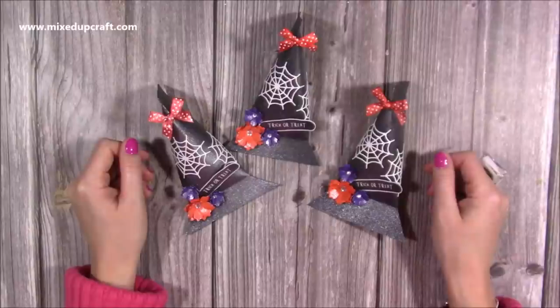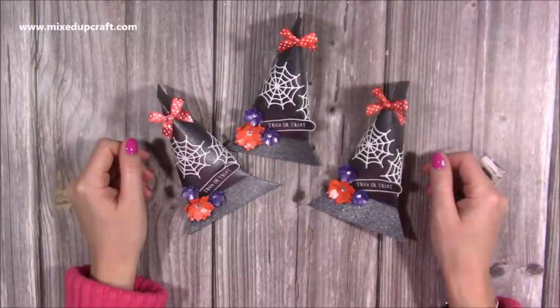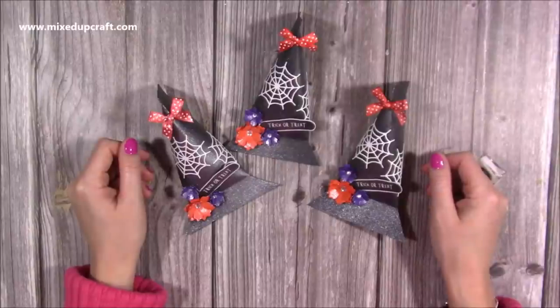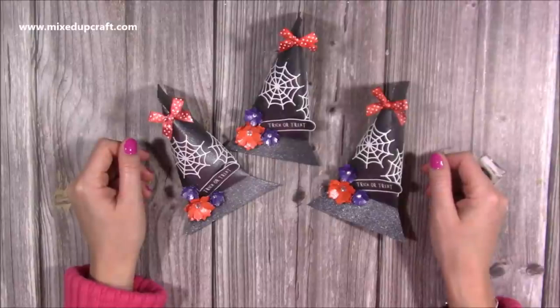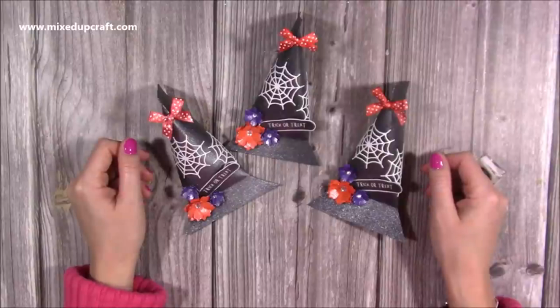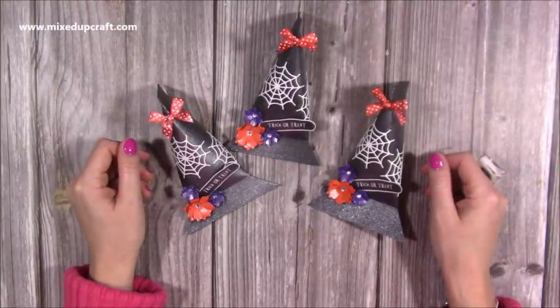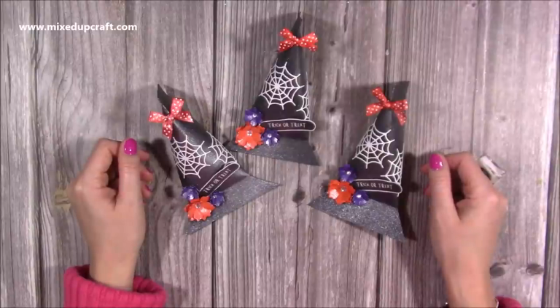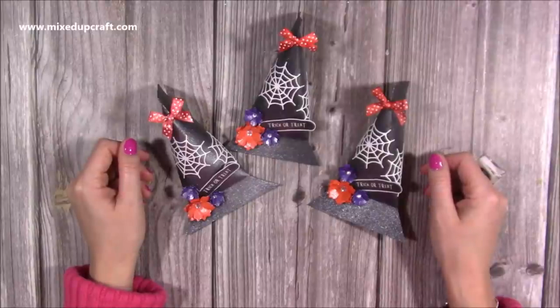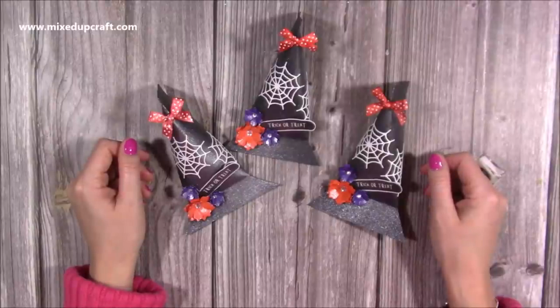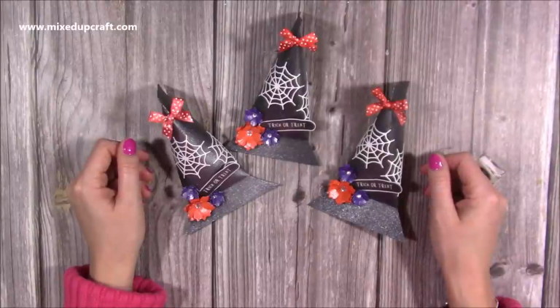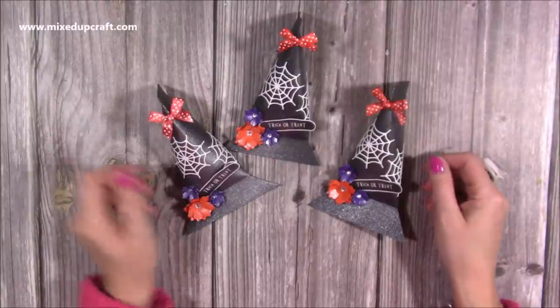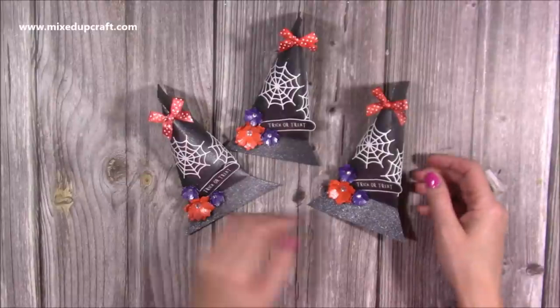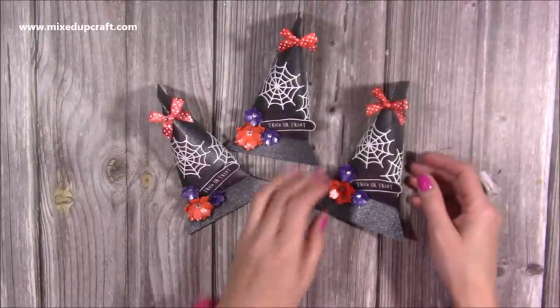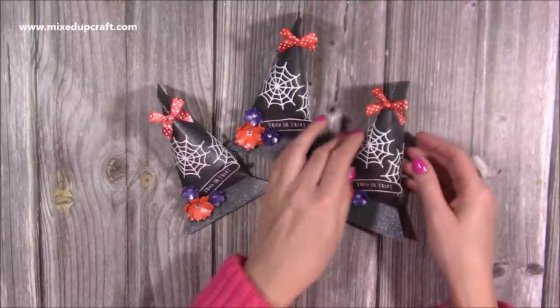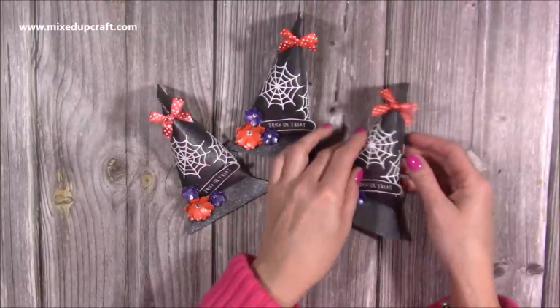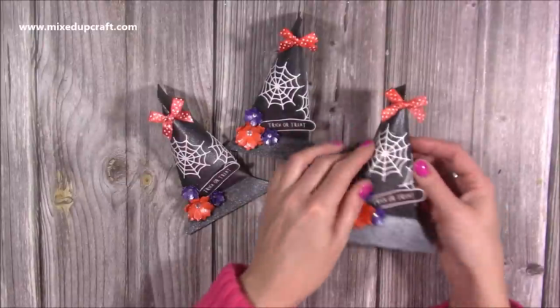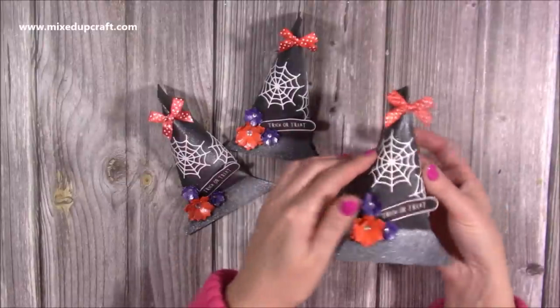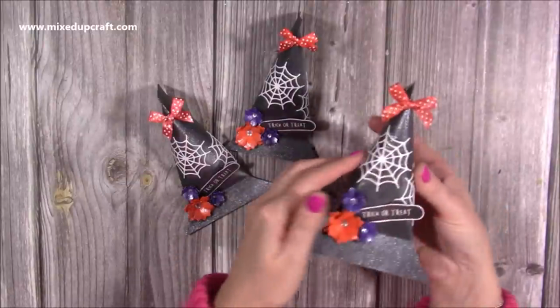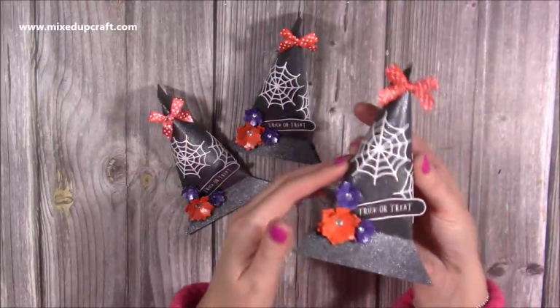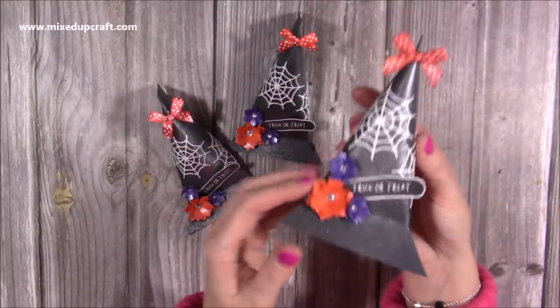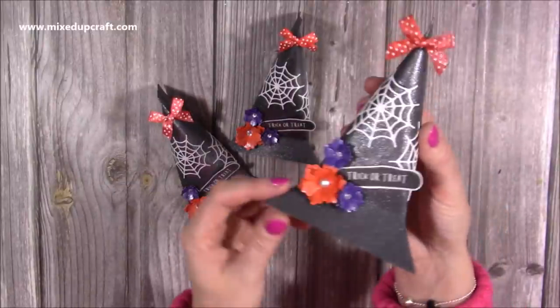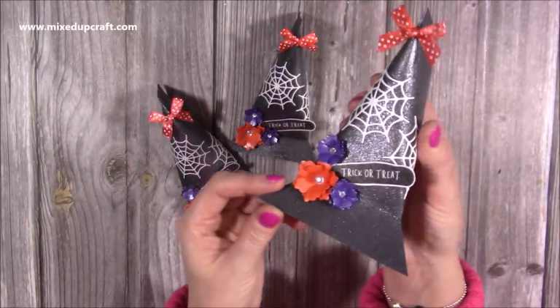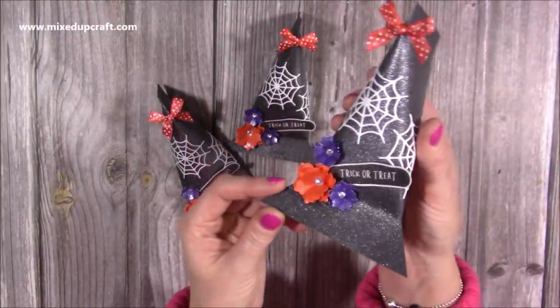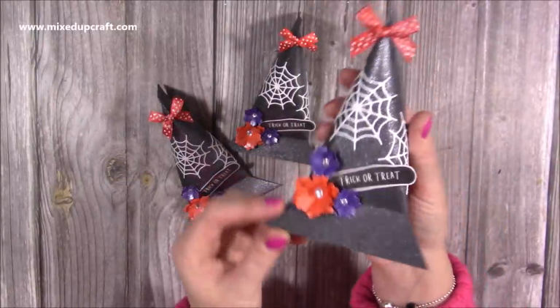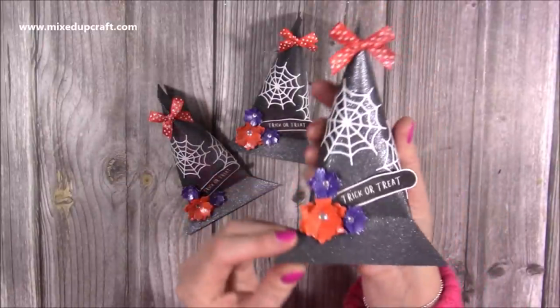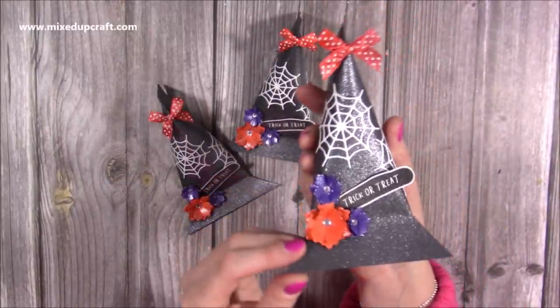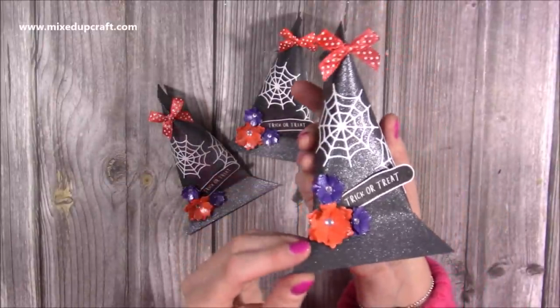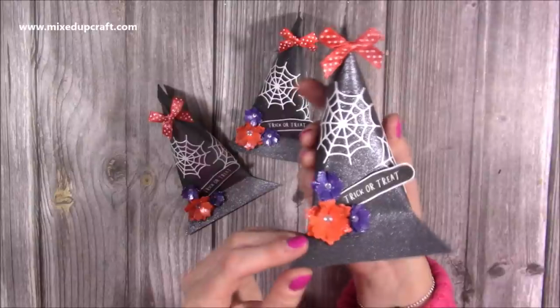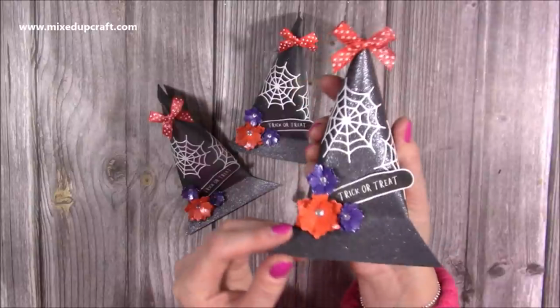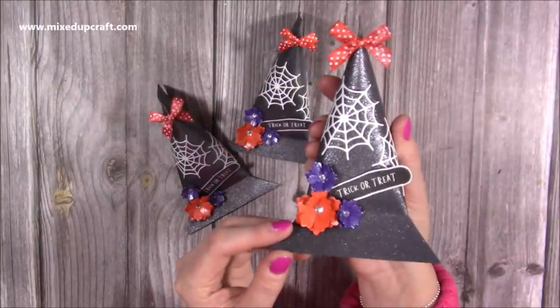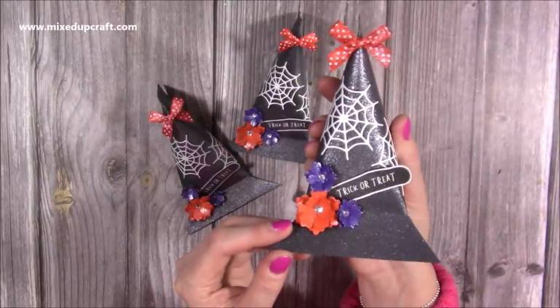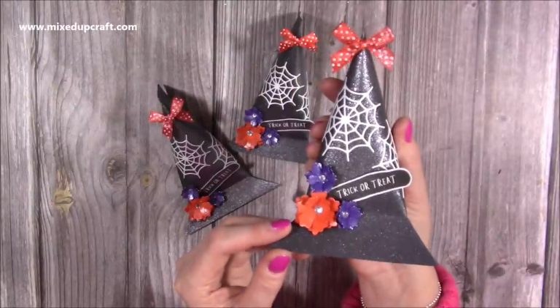Hi everybody, thank you for watching today. I'm going to be showing you another little Halloween favour idea and I've made these little witch's hats.